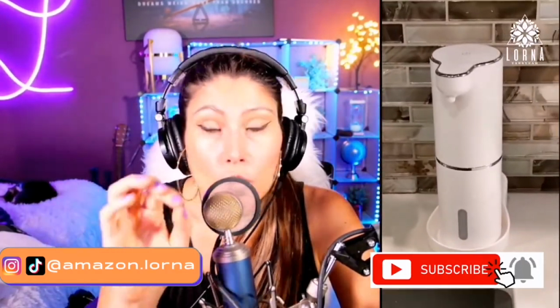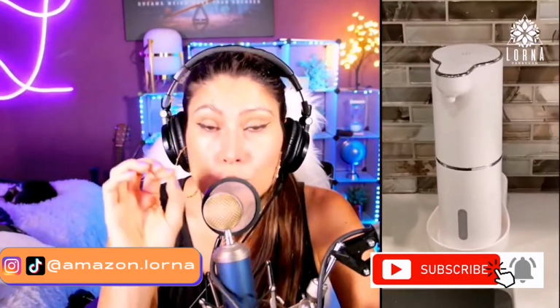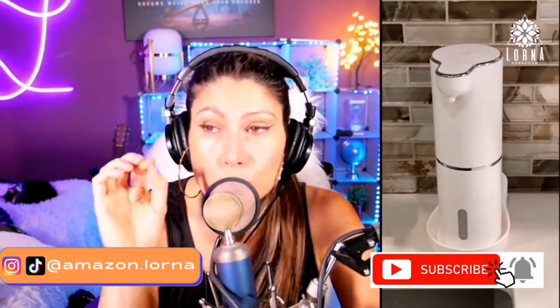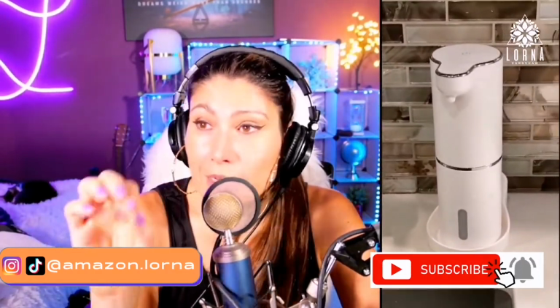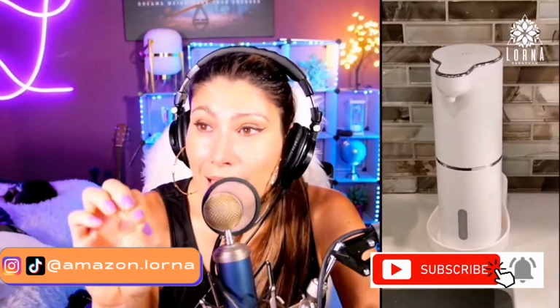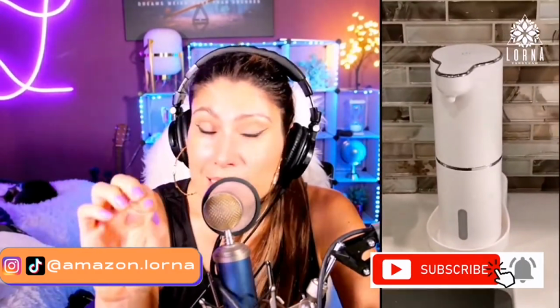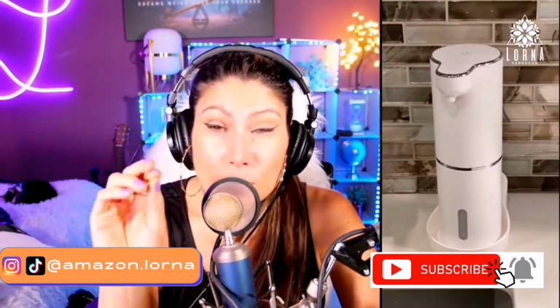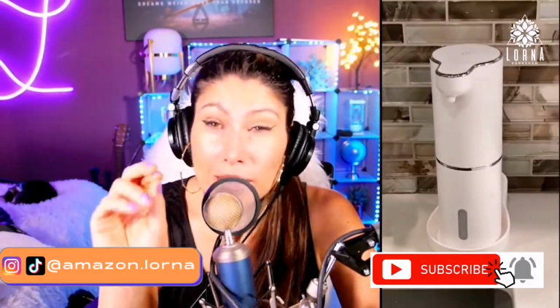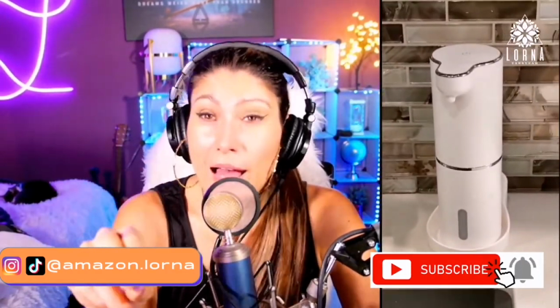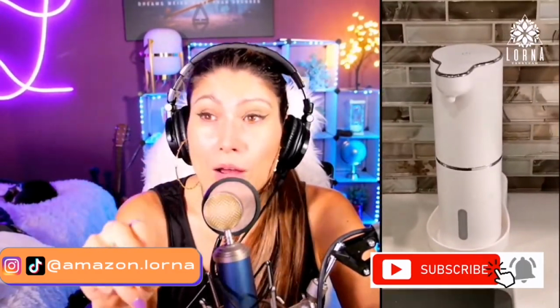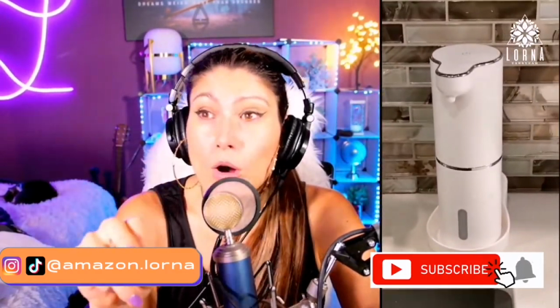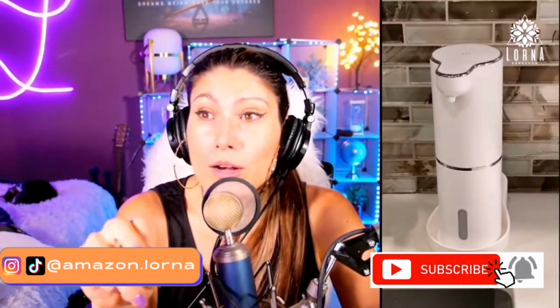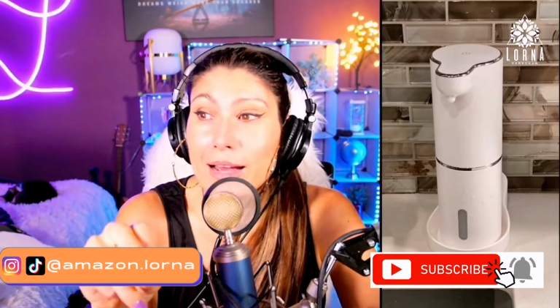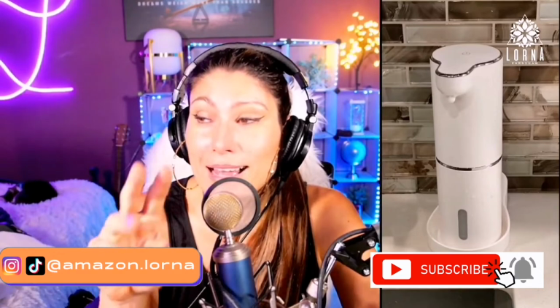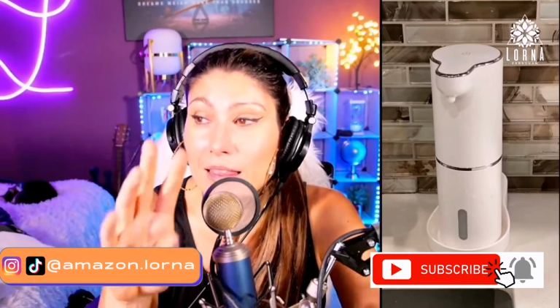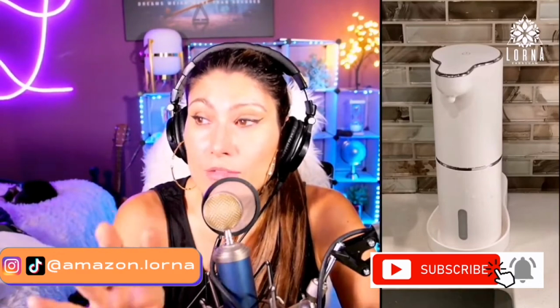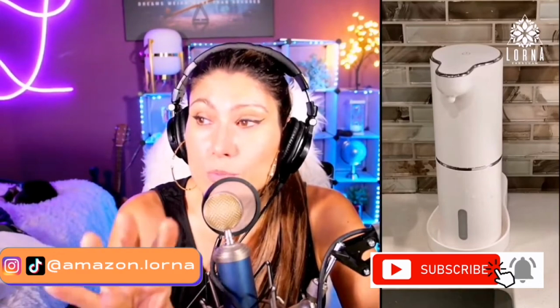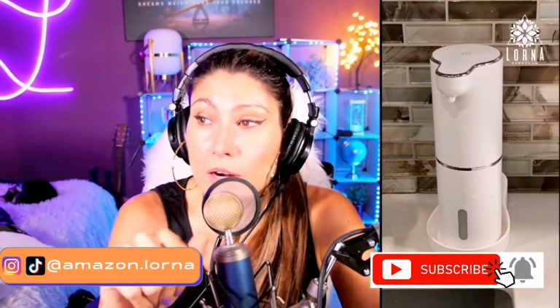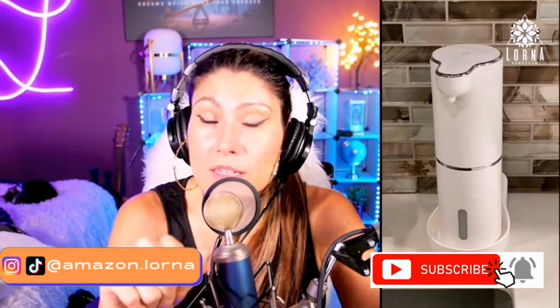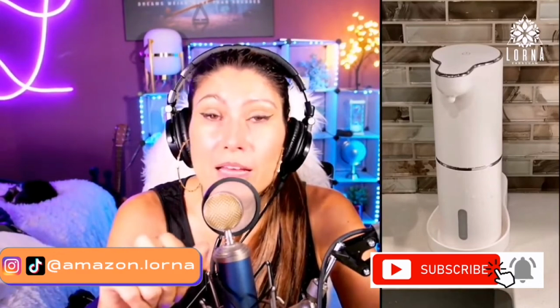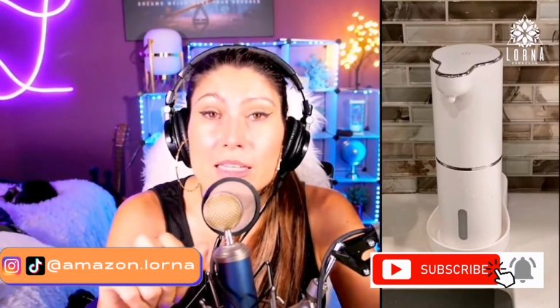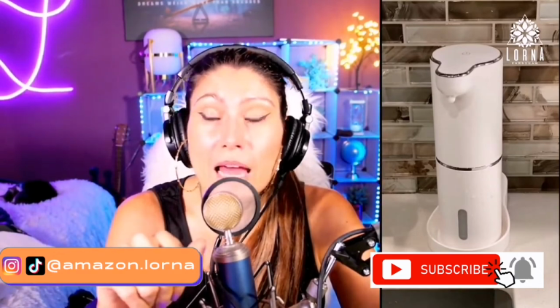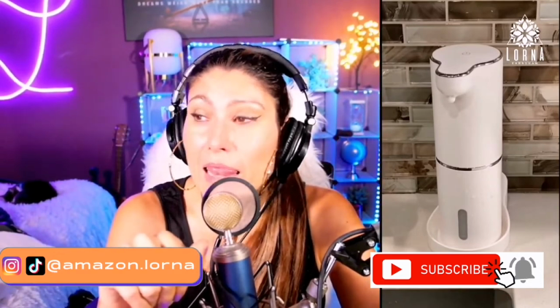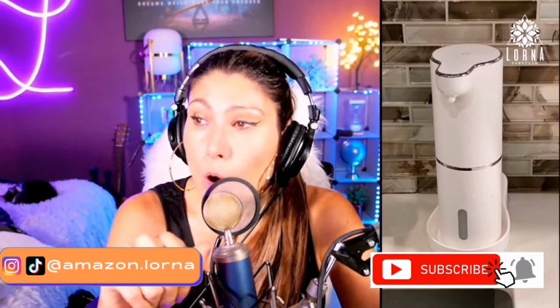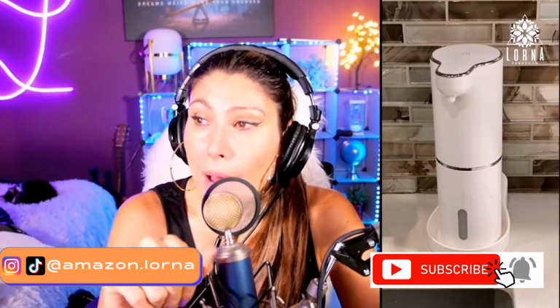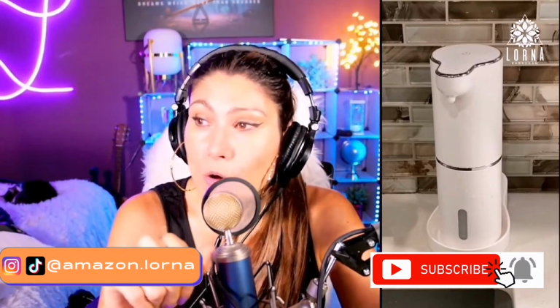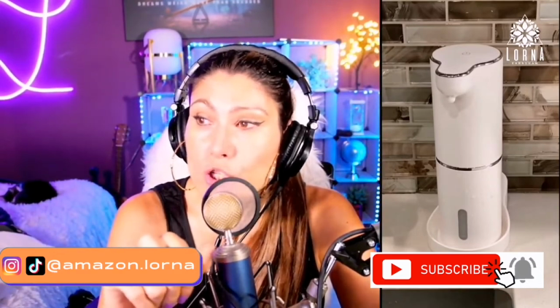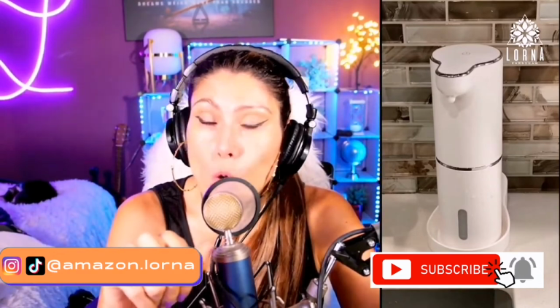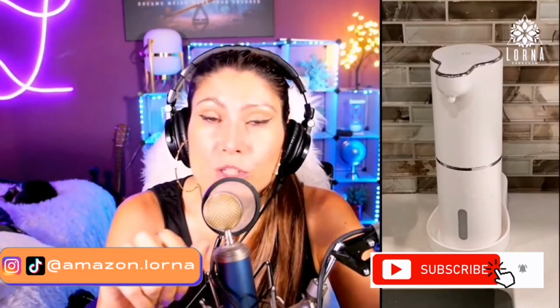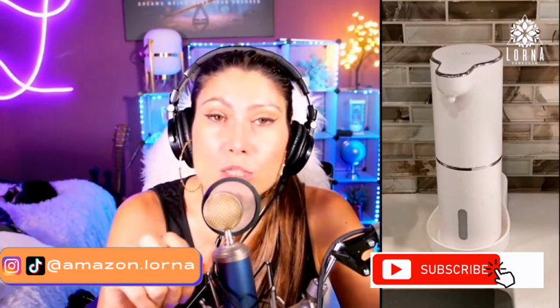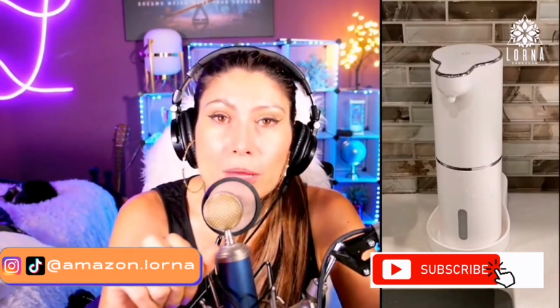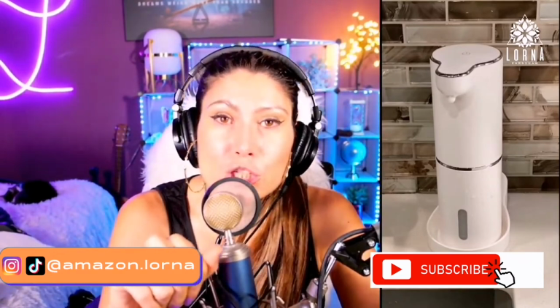Looks really nice, really high quality guys. I love this product. This is the Laupau soap dispenser.